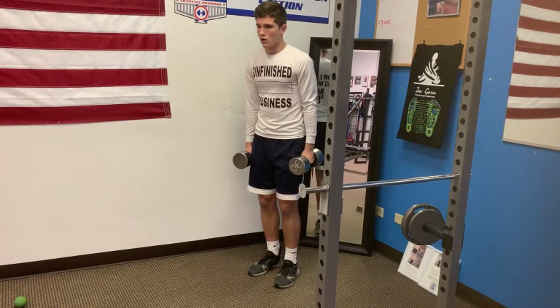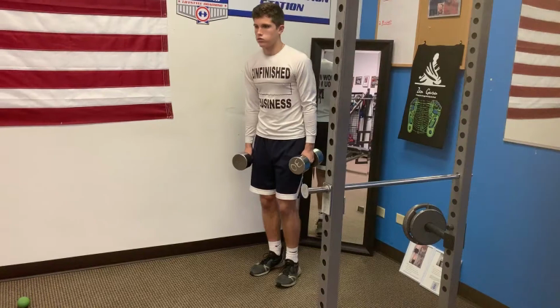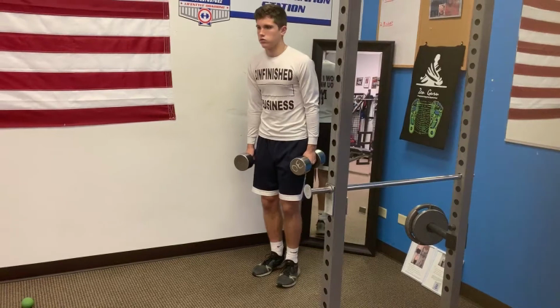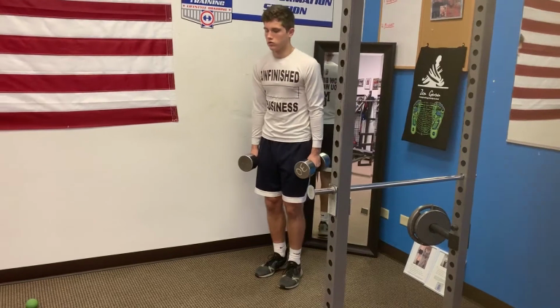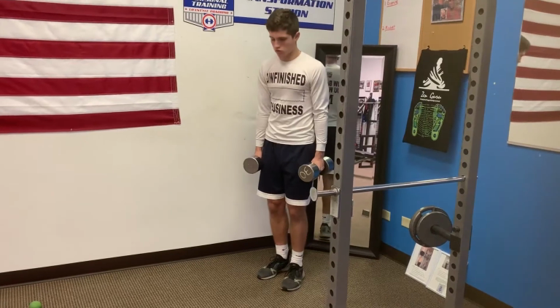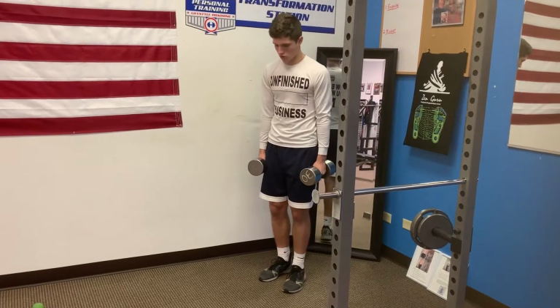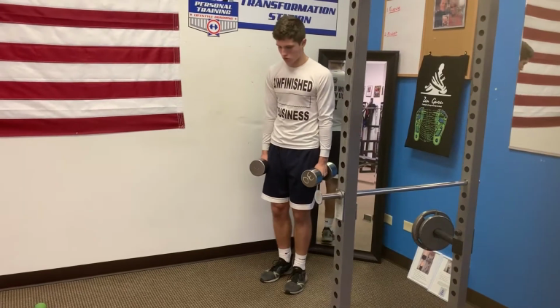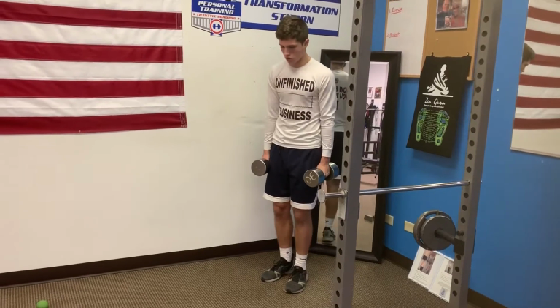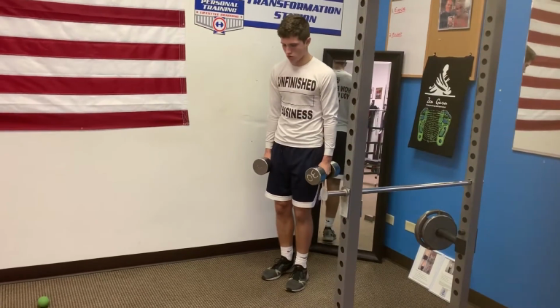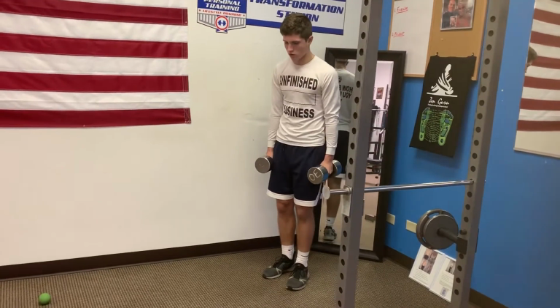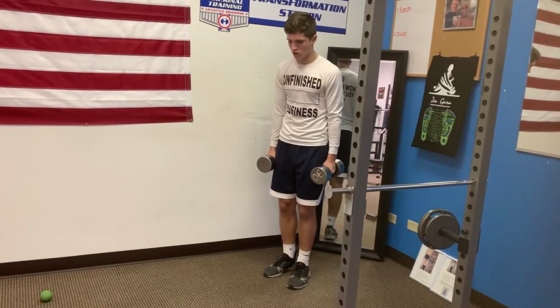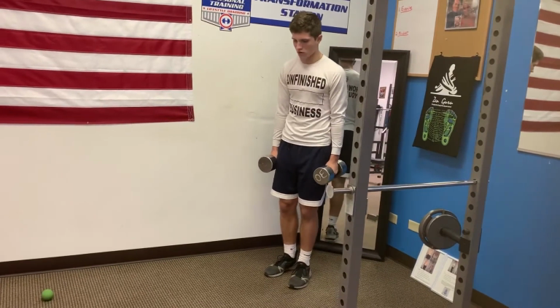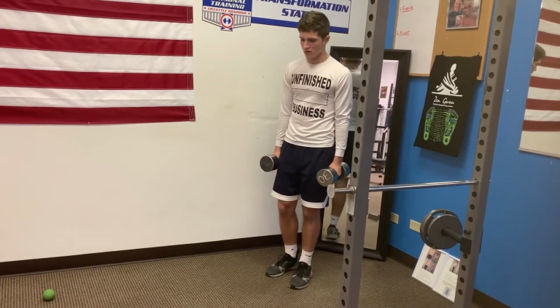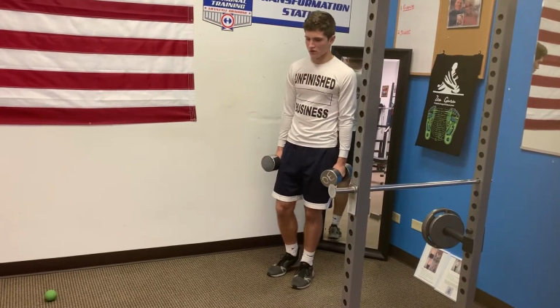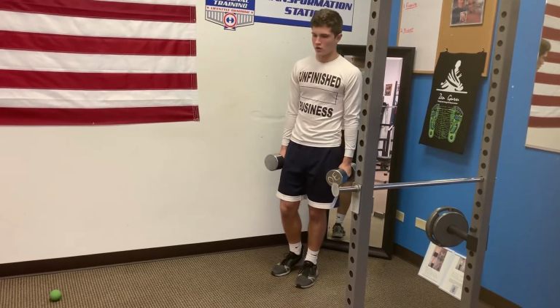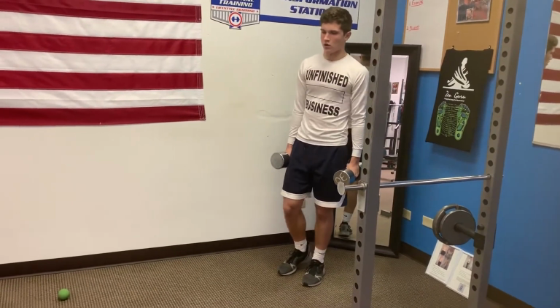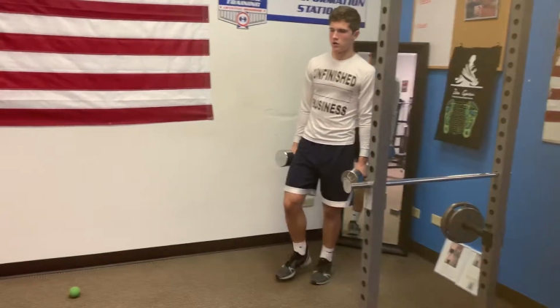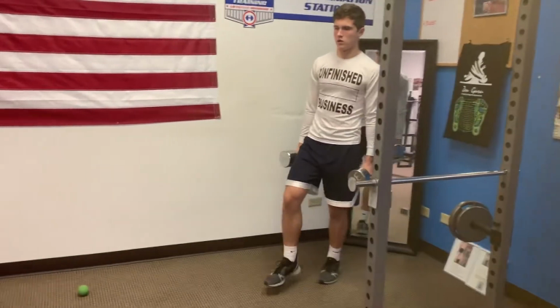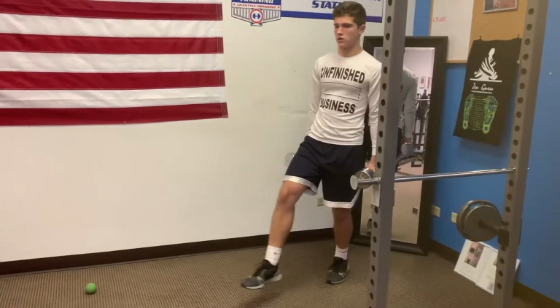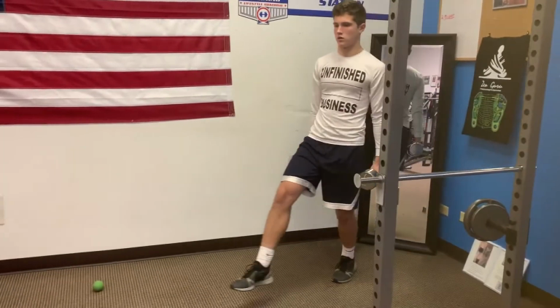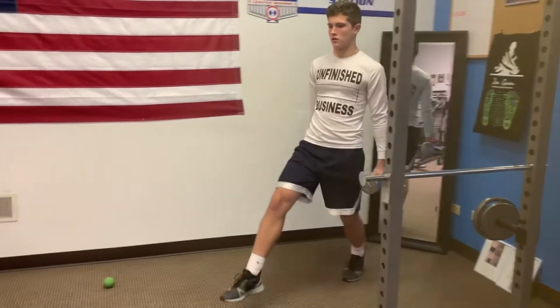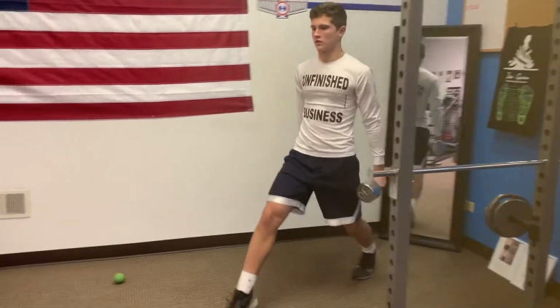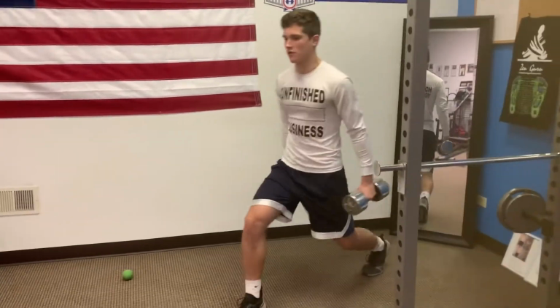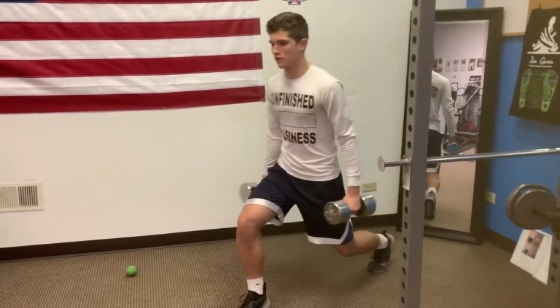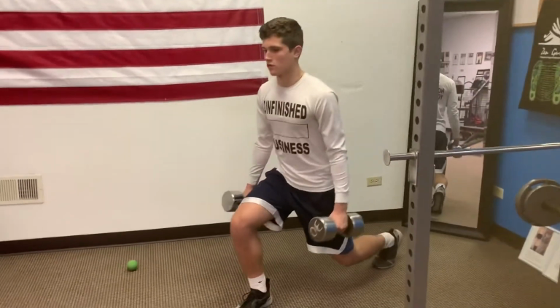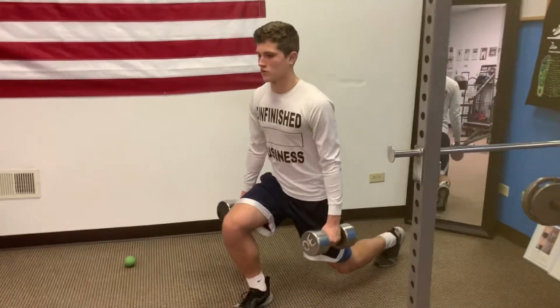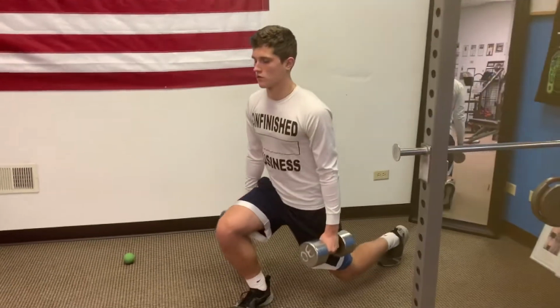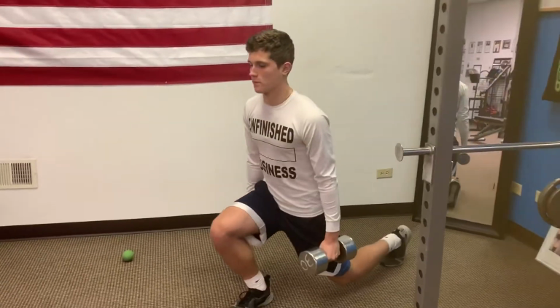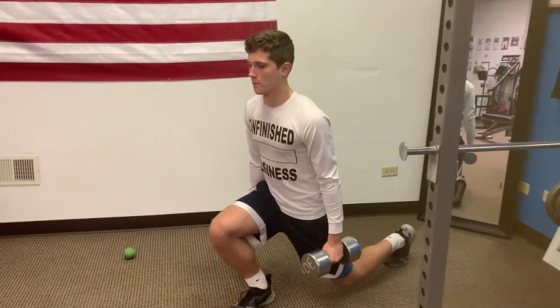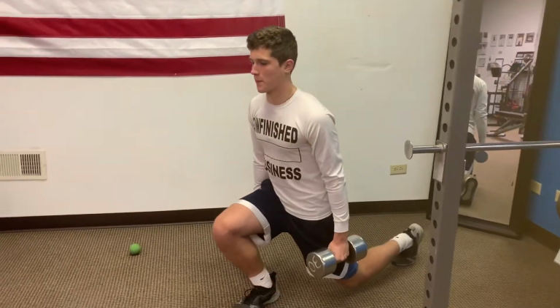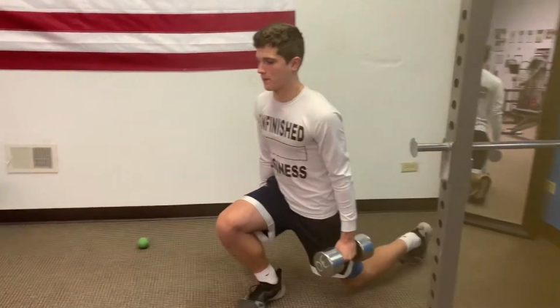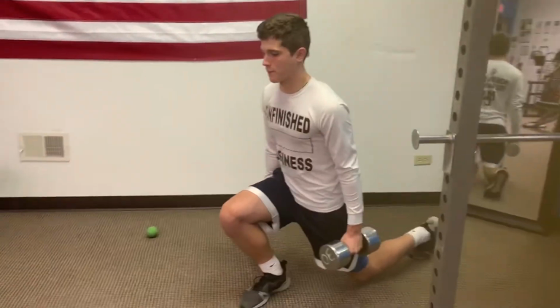Alright, here we go. Walk and lunge. Keep that knee right over the tongue of the shoe.